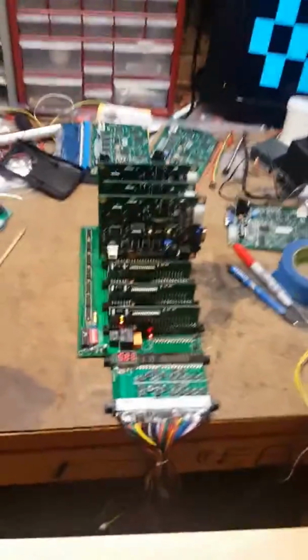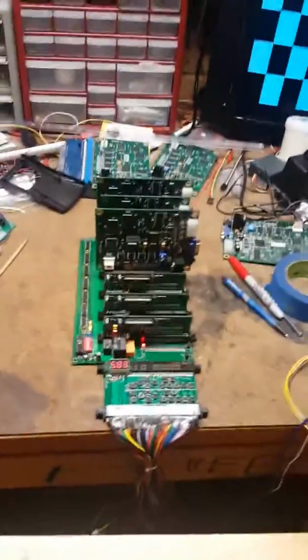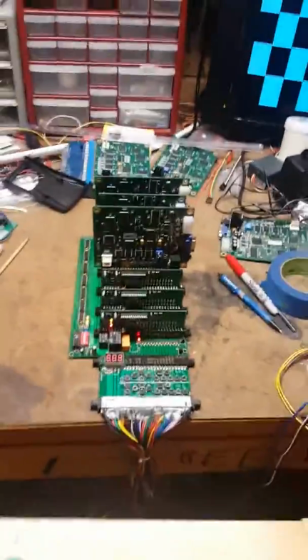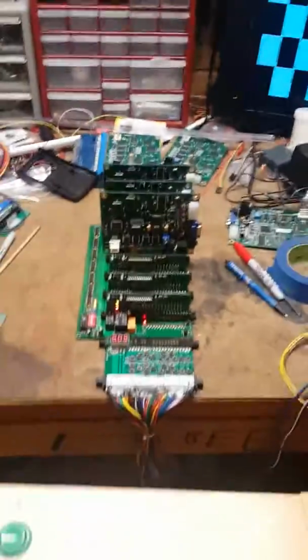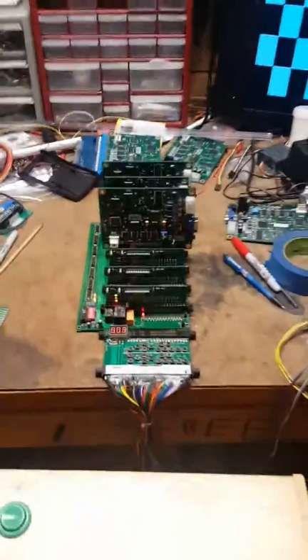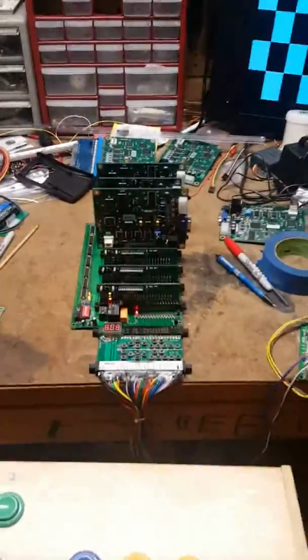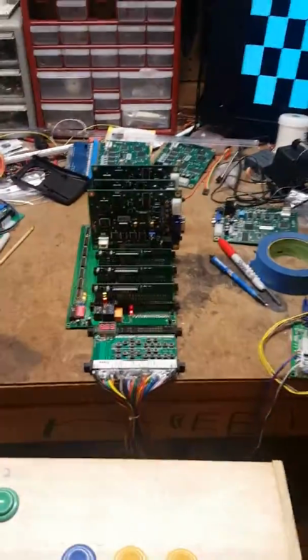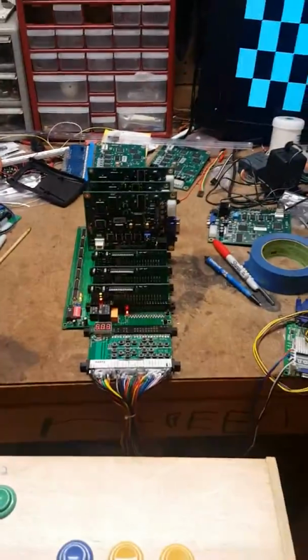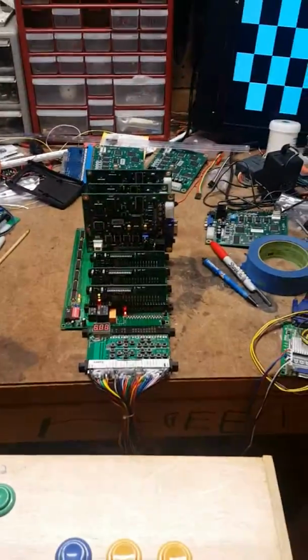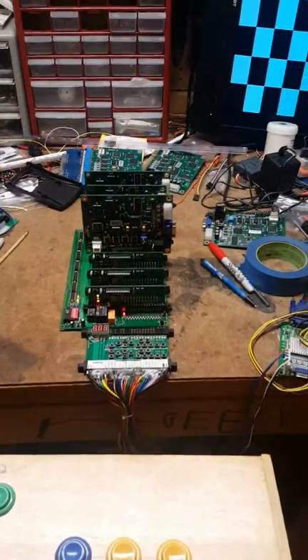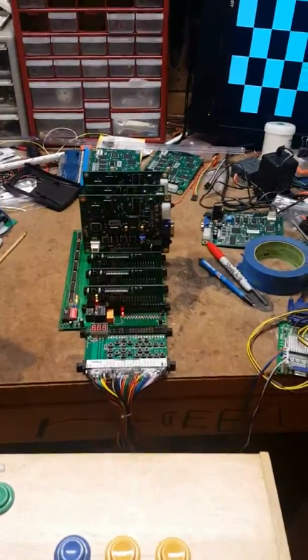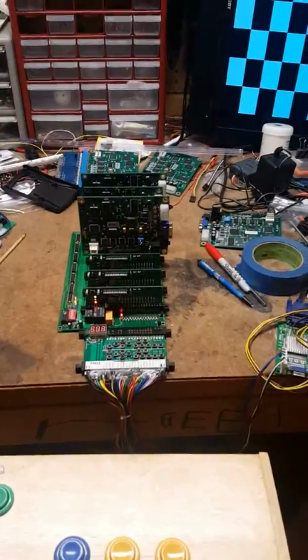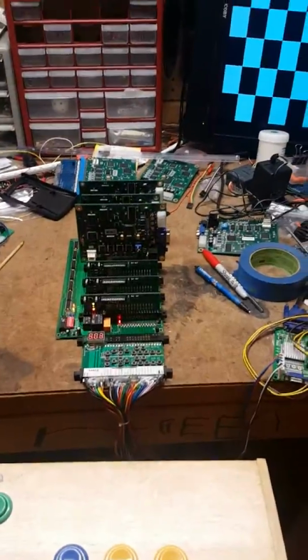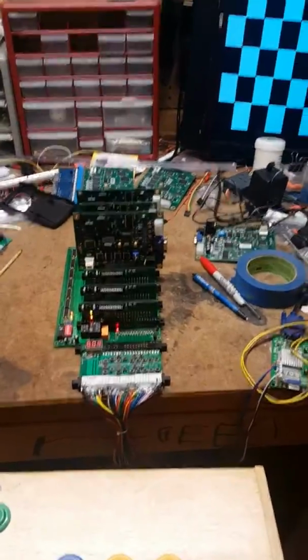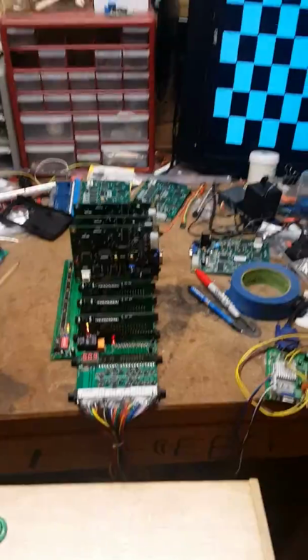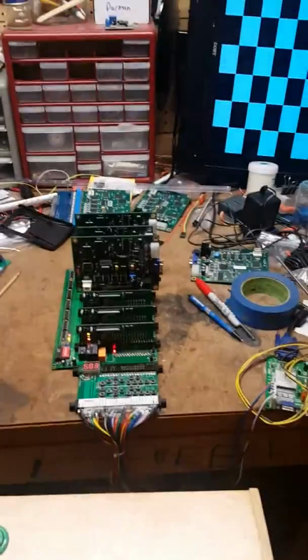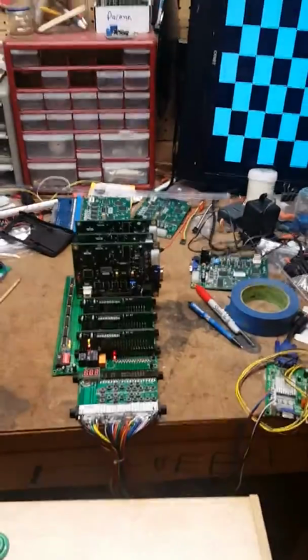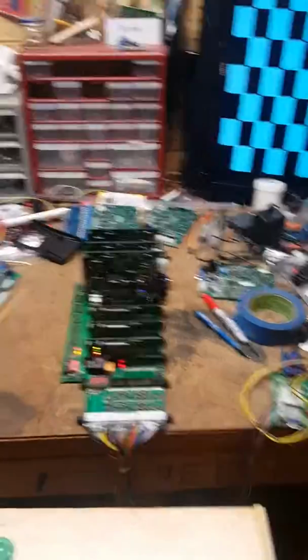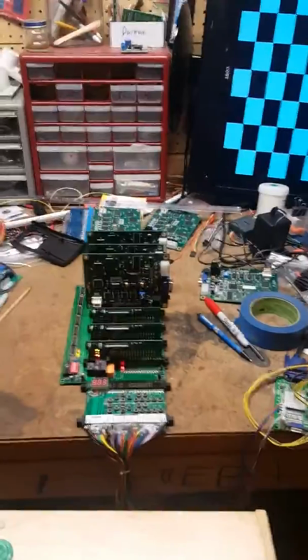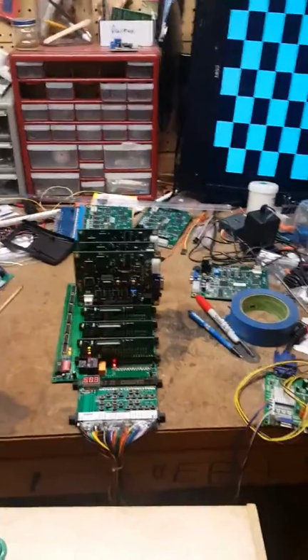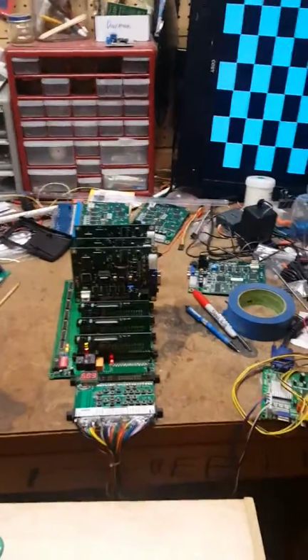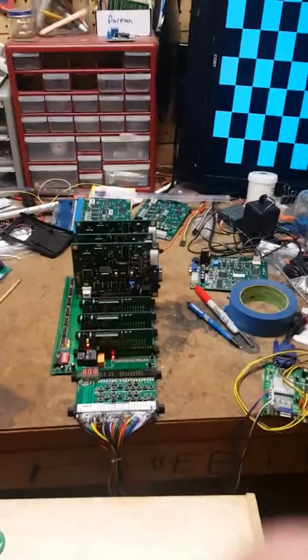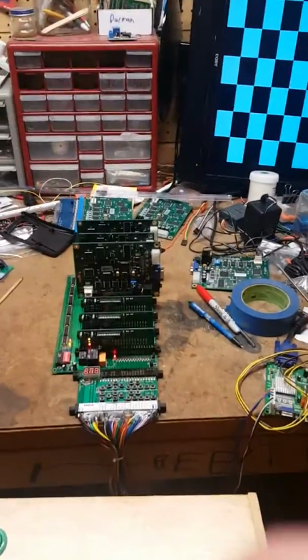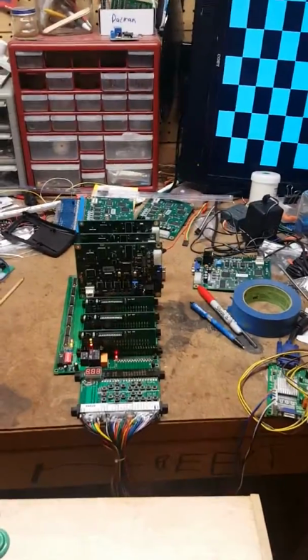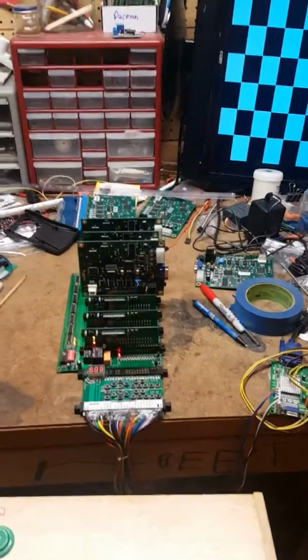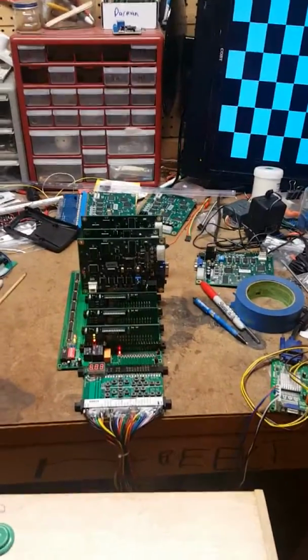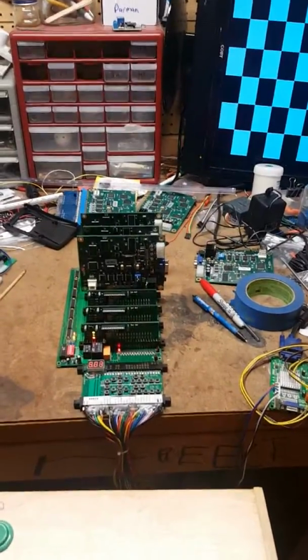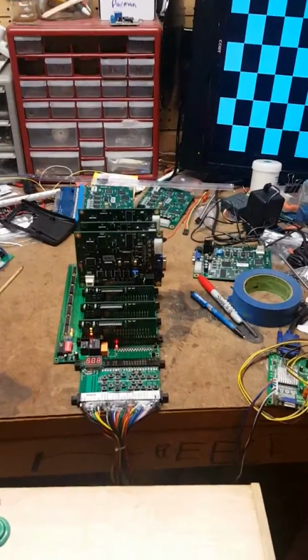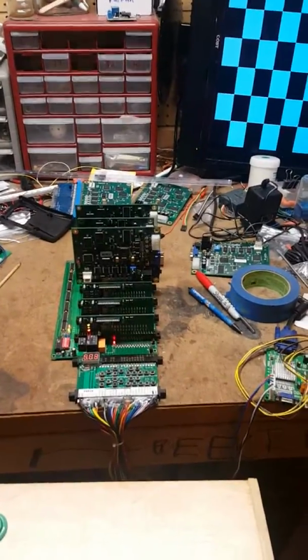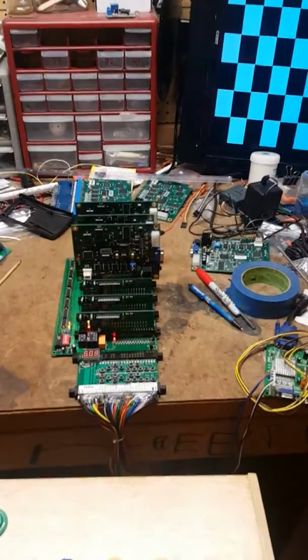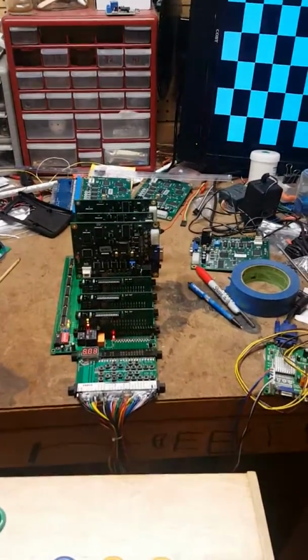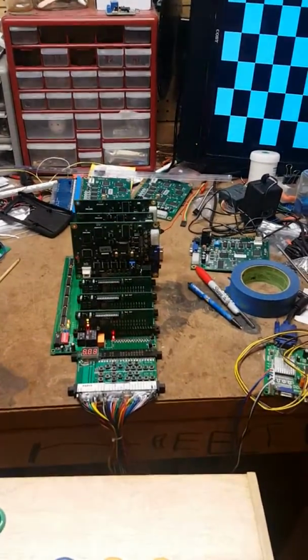New version of the test pattern generator. Thanks a lot, guys. If you have any questions, please give me a holler.